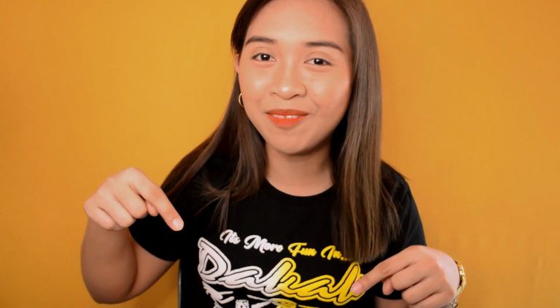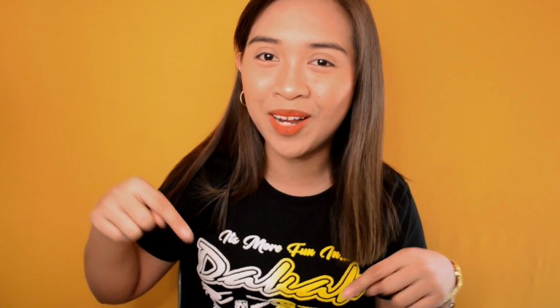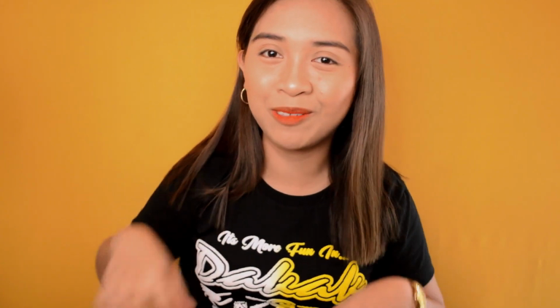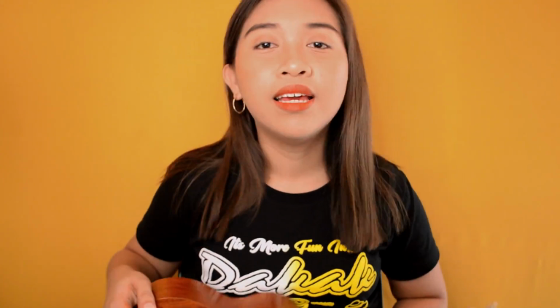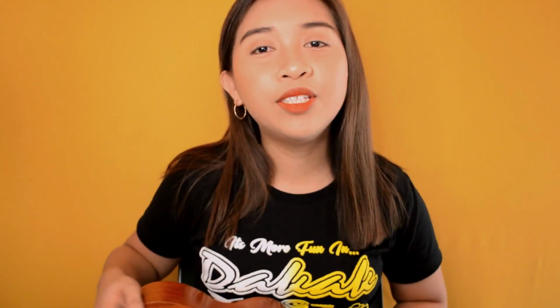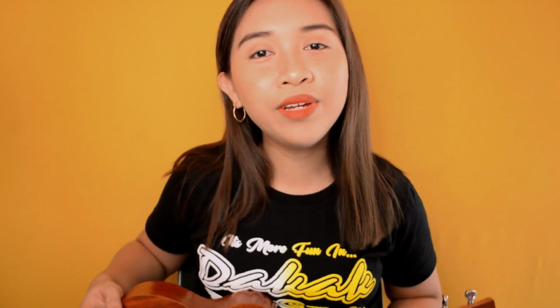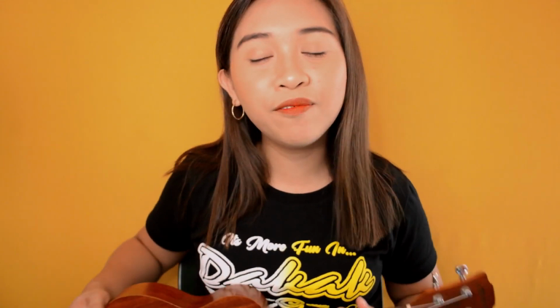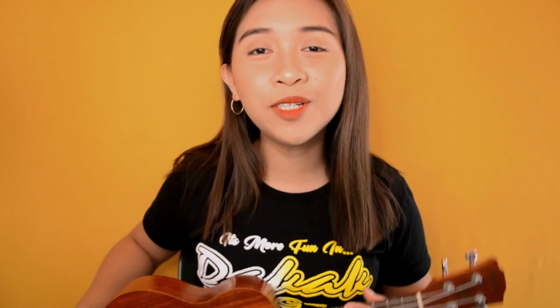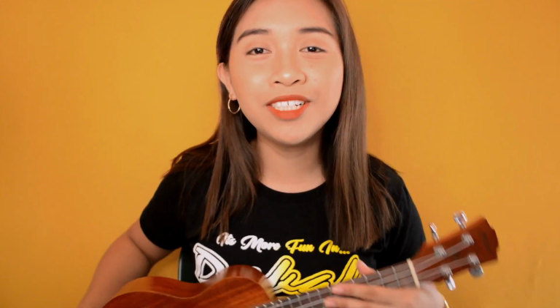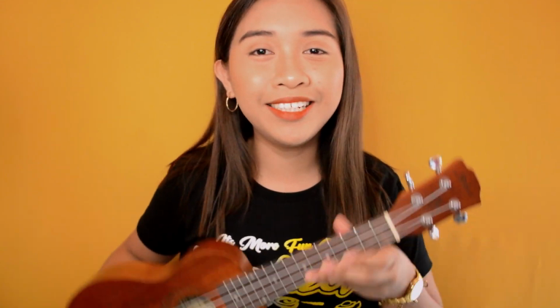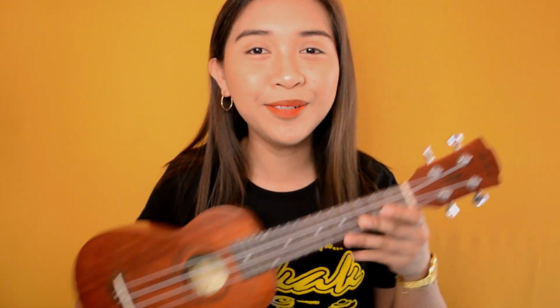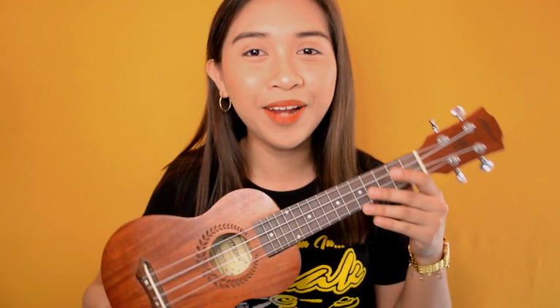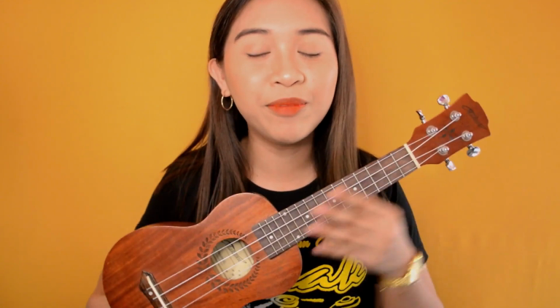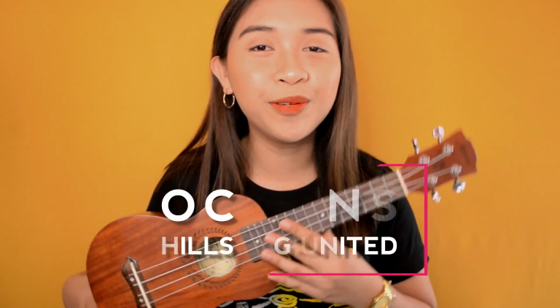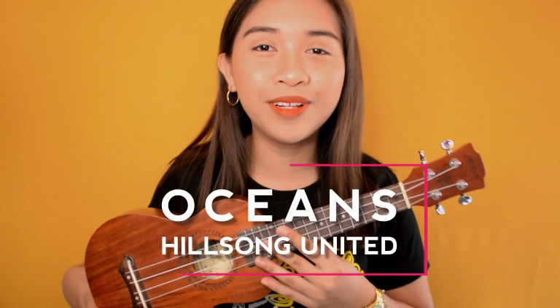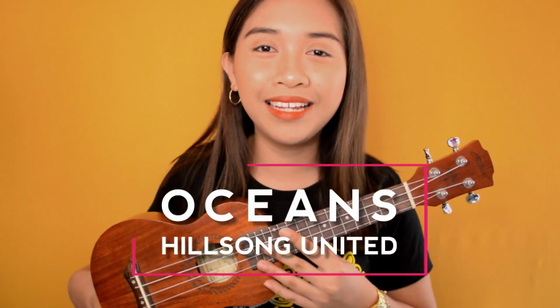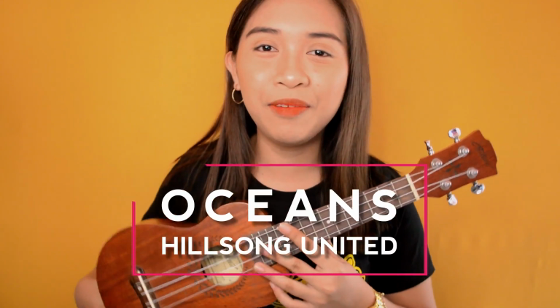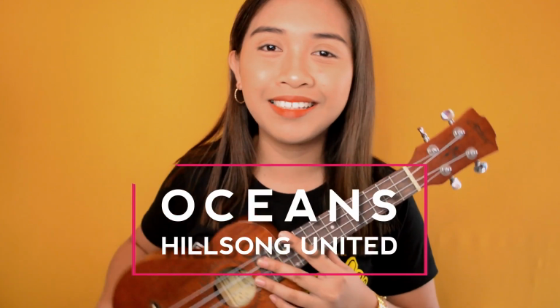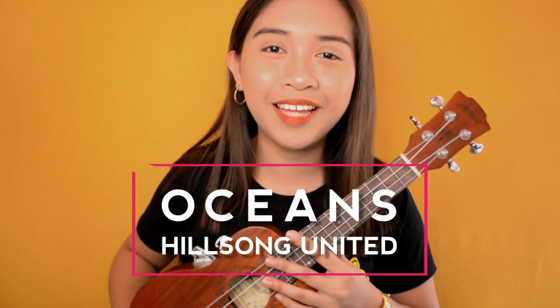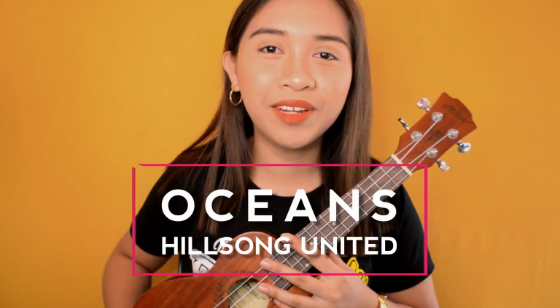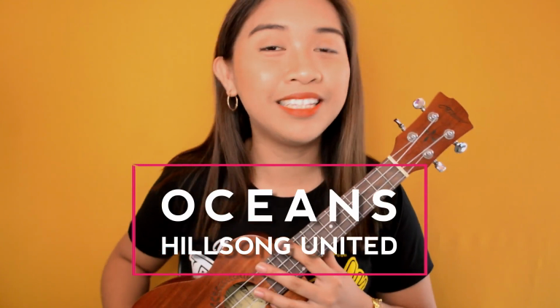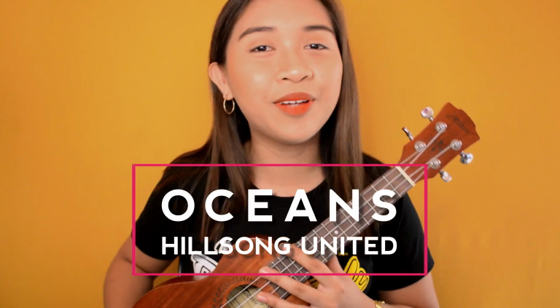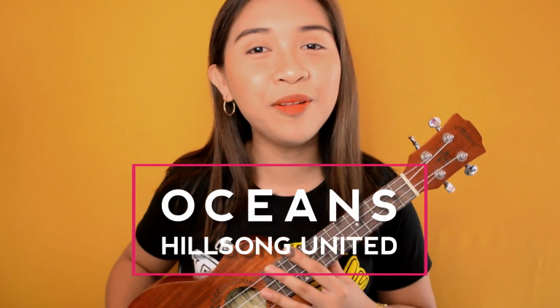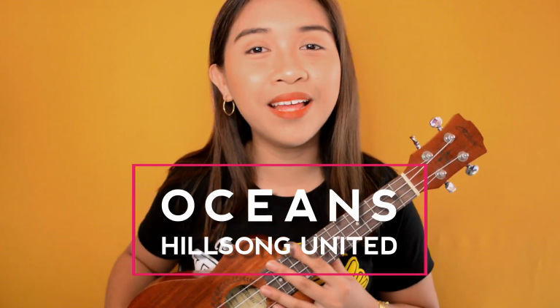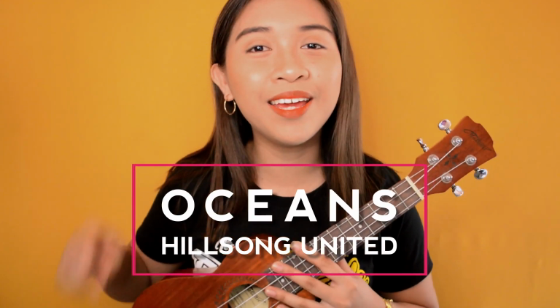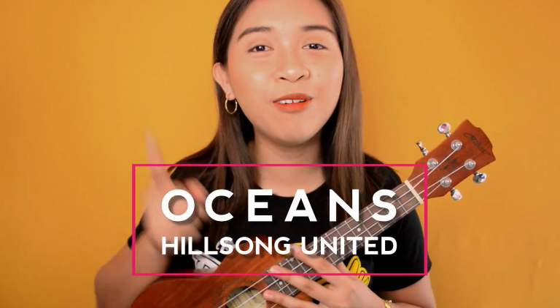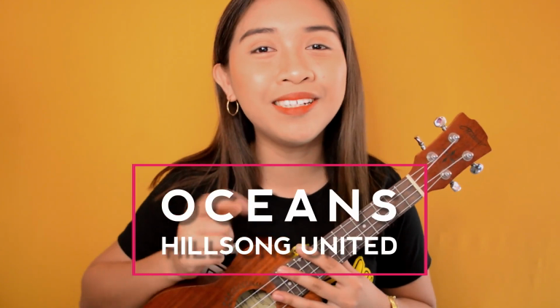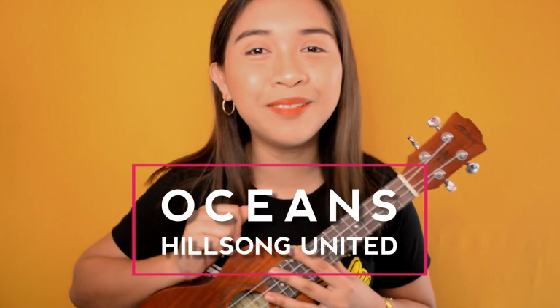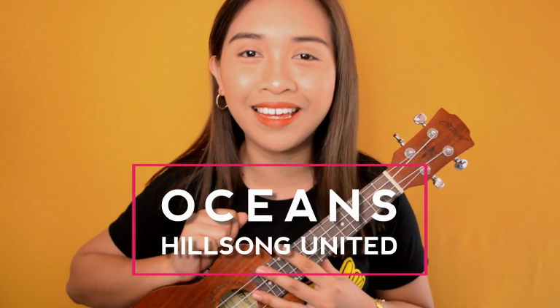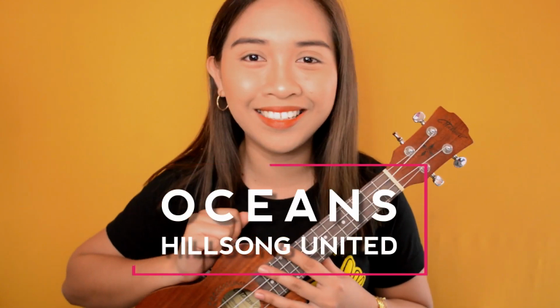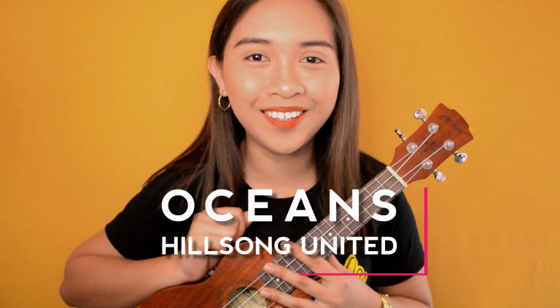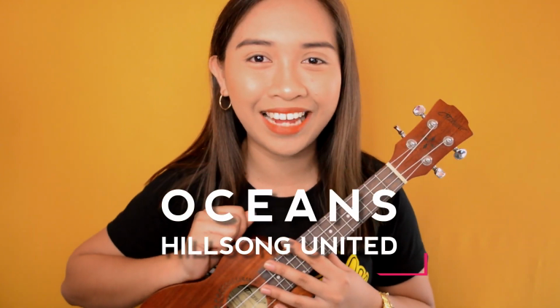So without further ado, grab your ukulele because today I'm gonna teach you how to play Oceans by Hillsong United.